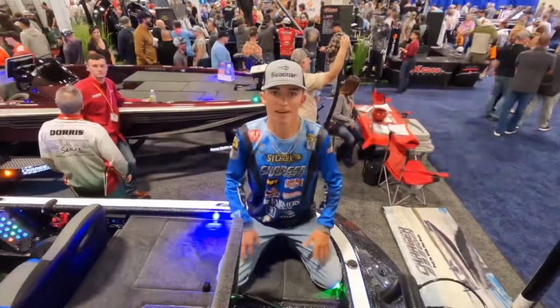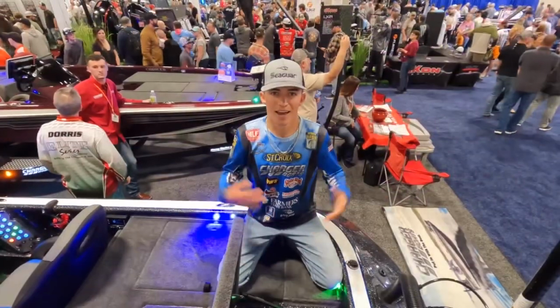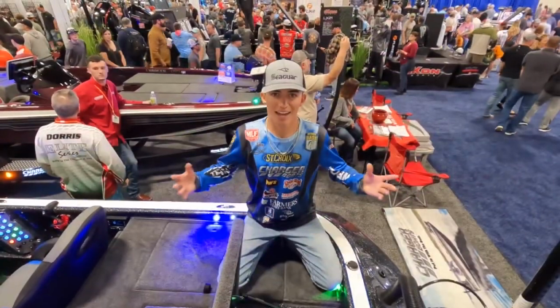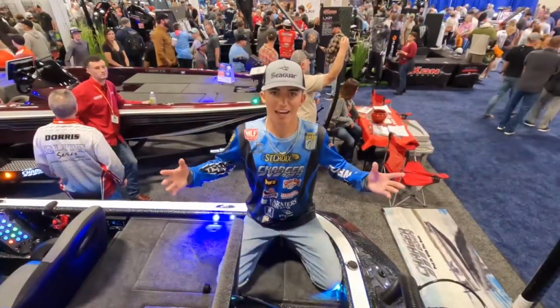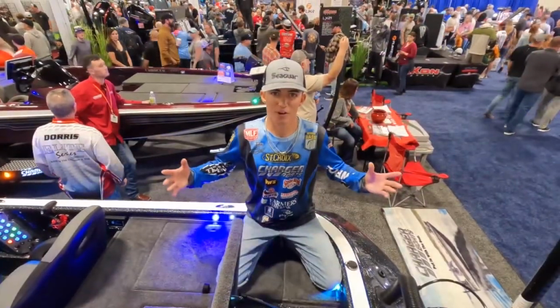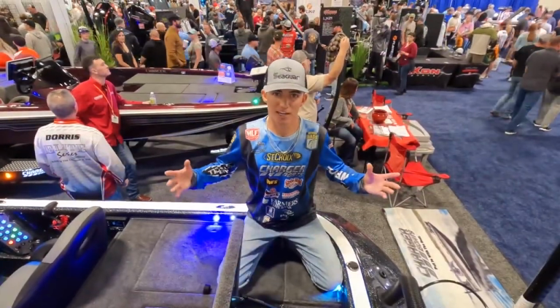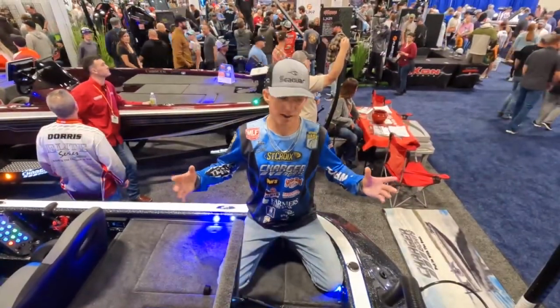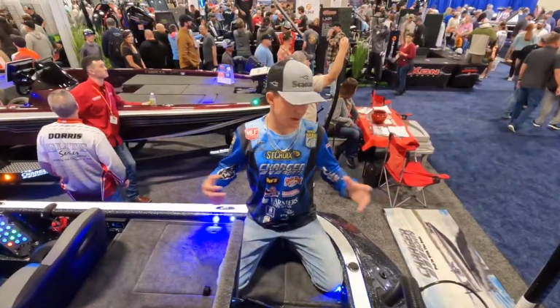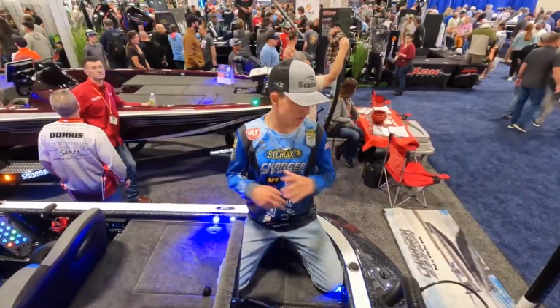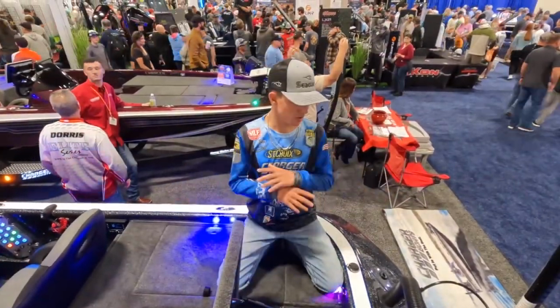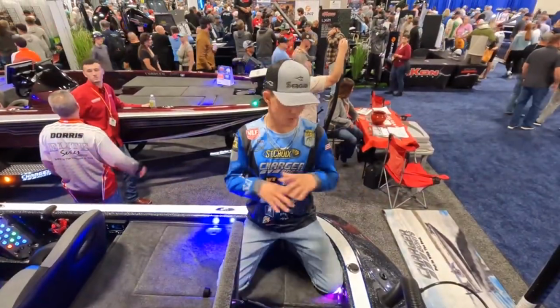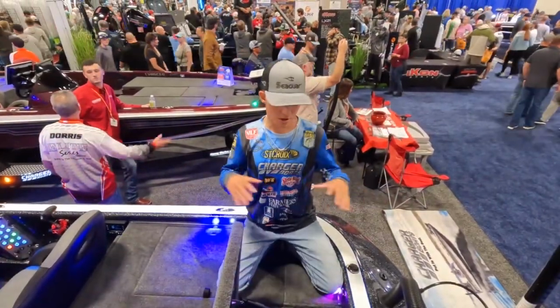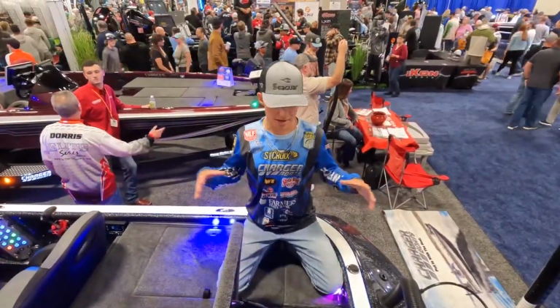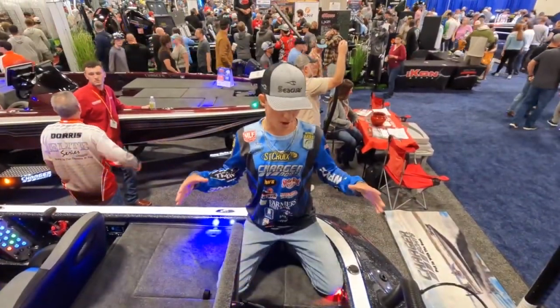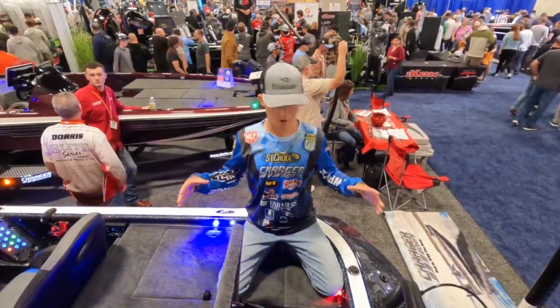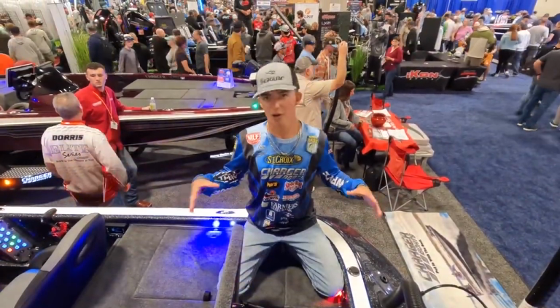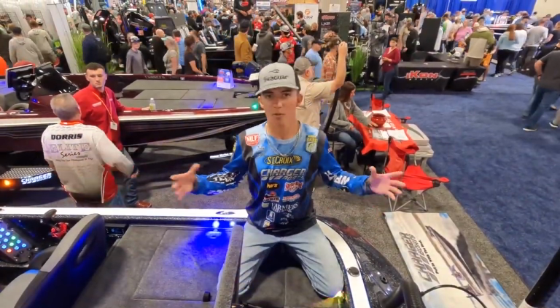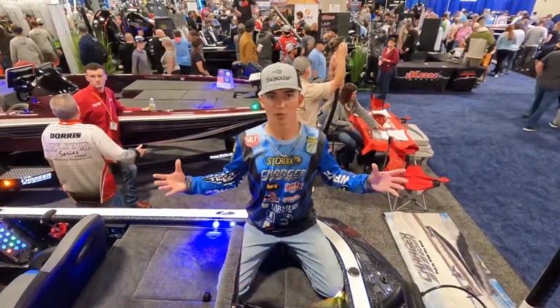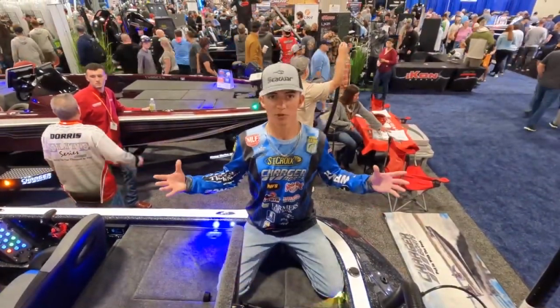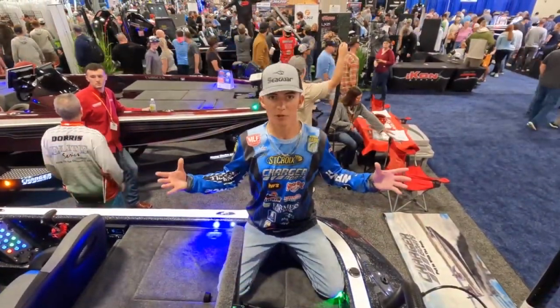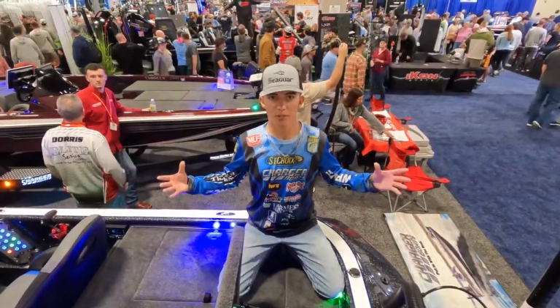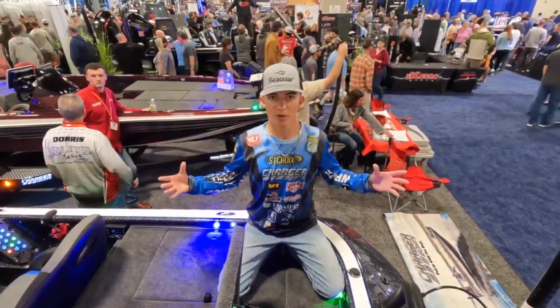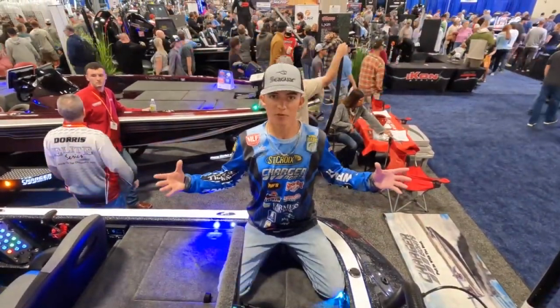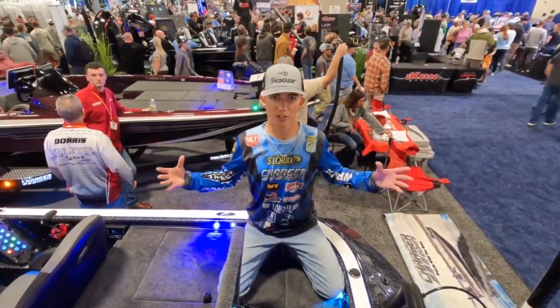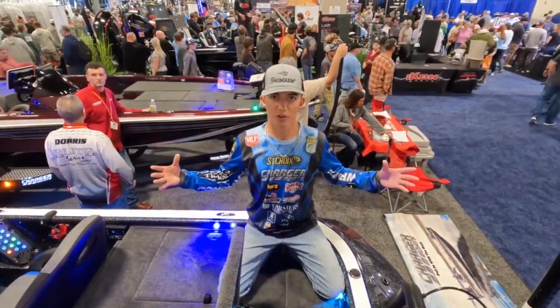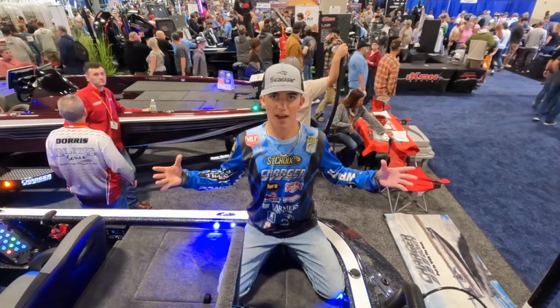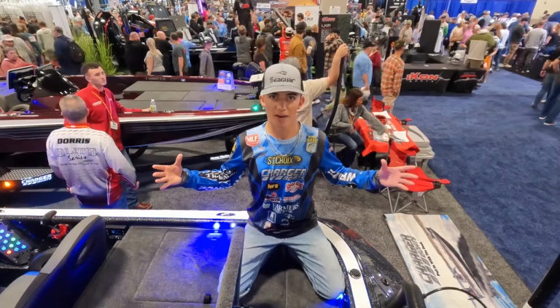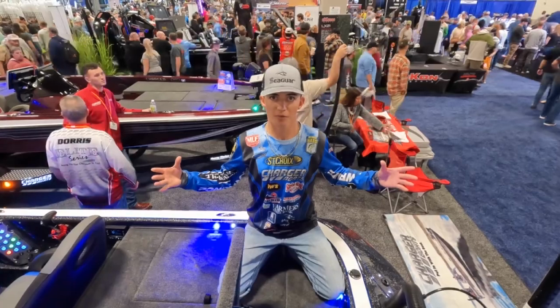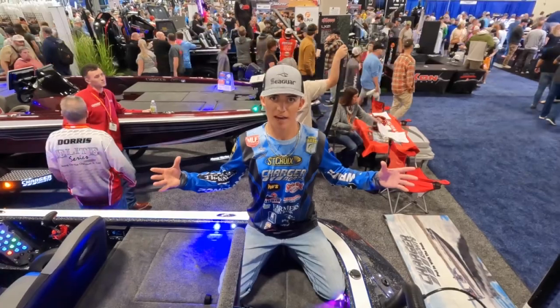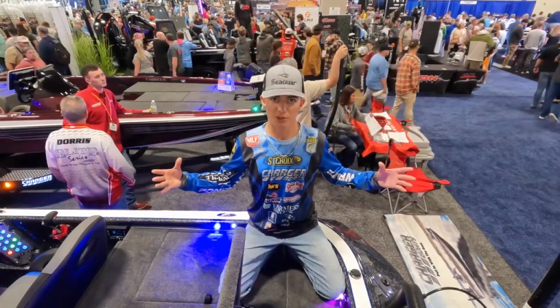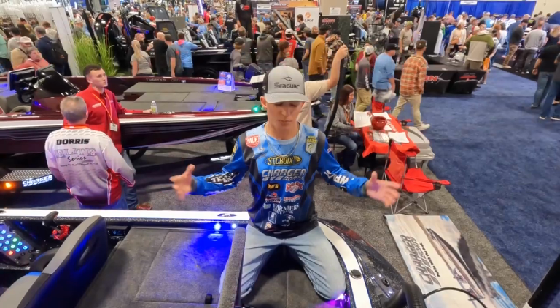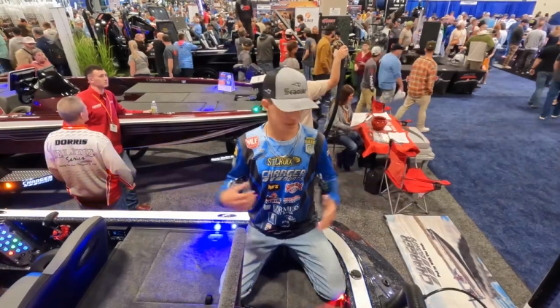Hey guys, Trey McKinney here. I'm going to do a little rundown on my 2023 boat, fishing all nine of the Bass Opens.